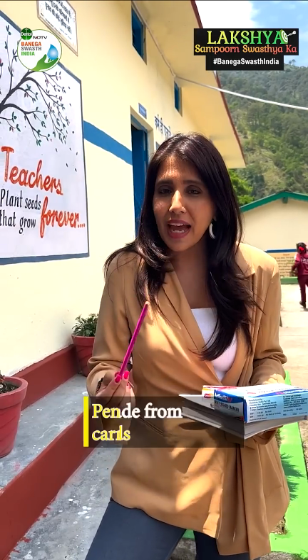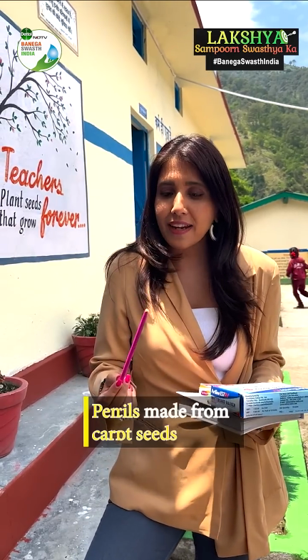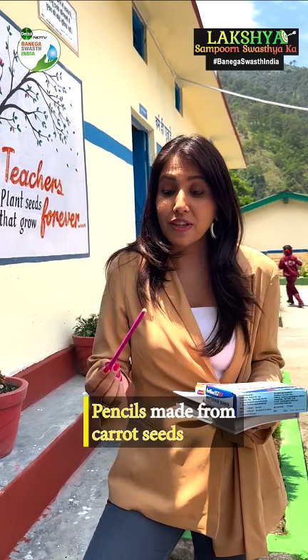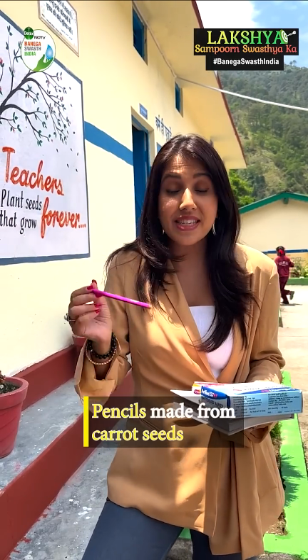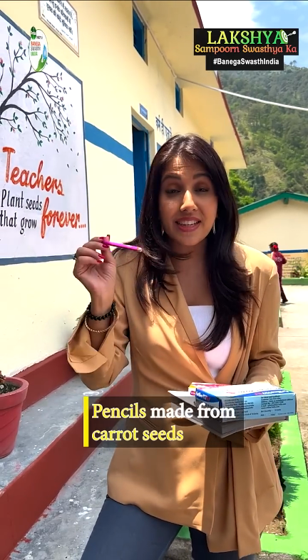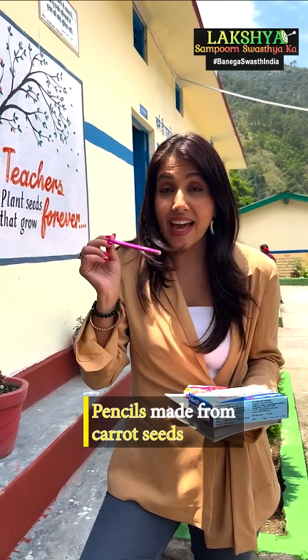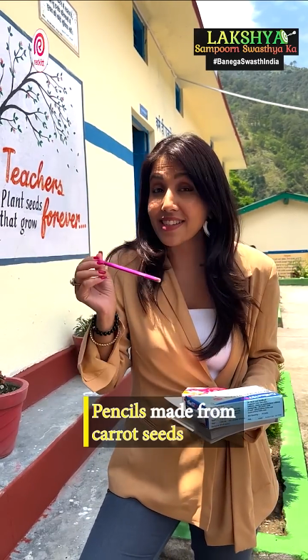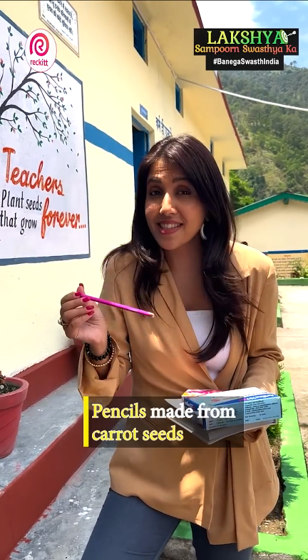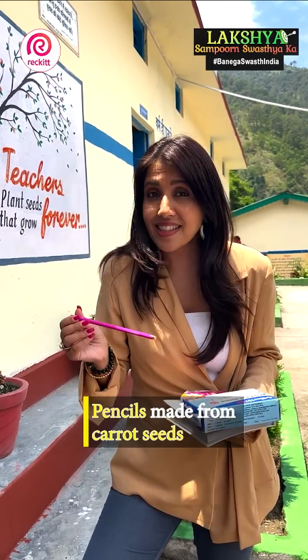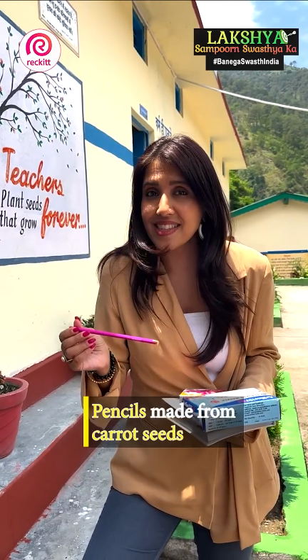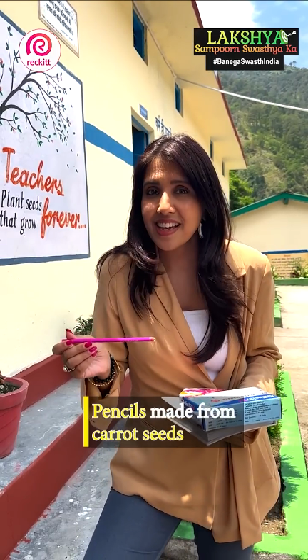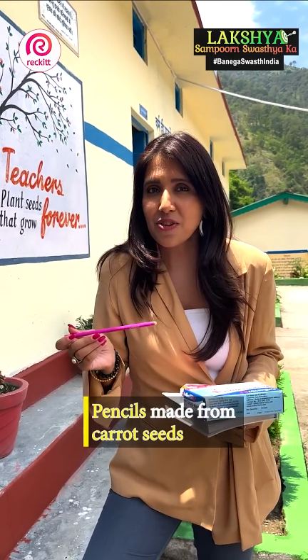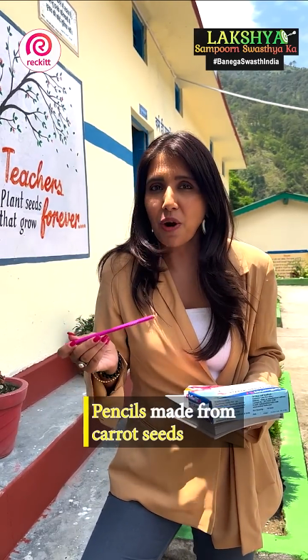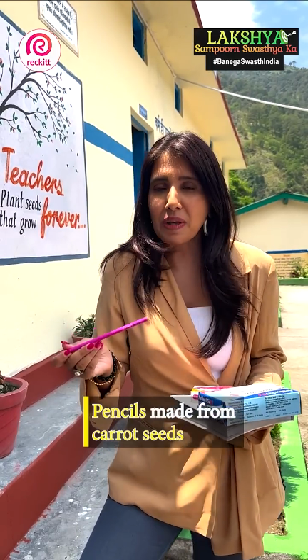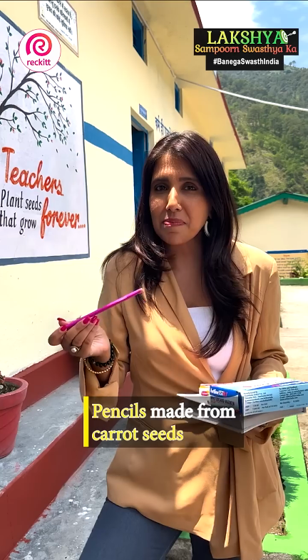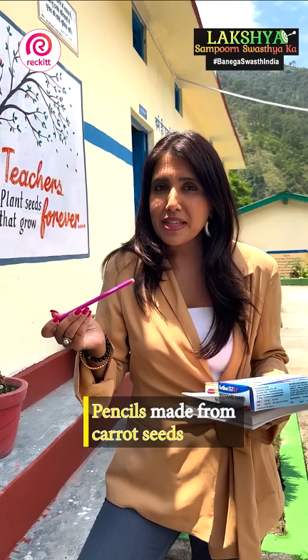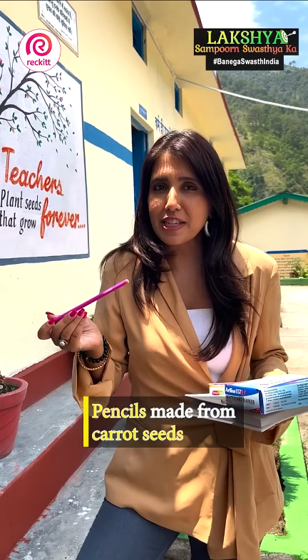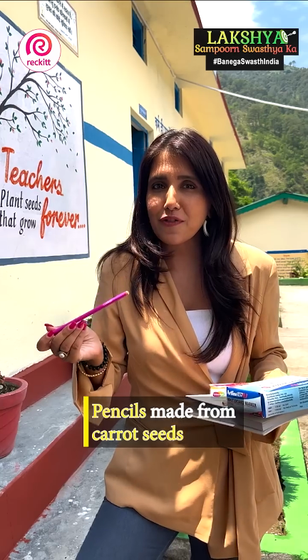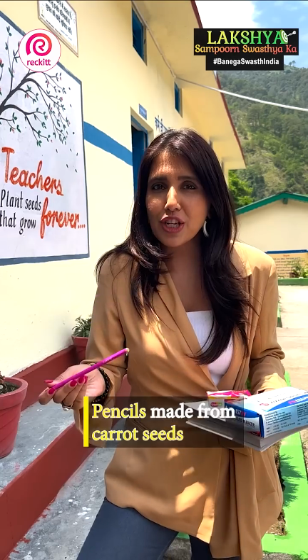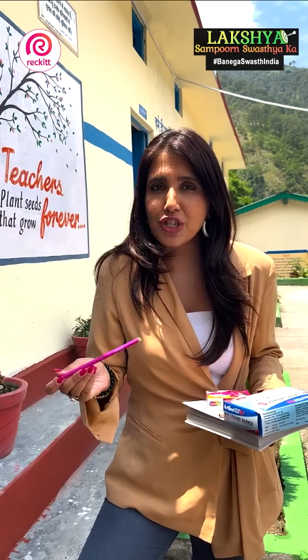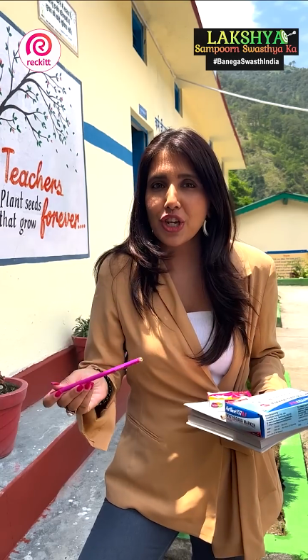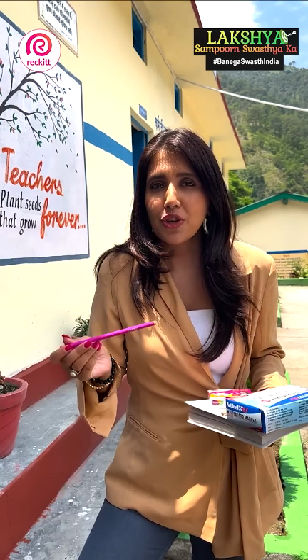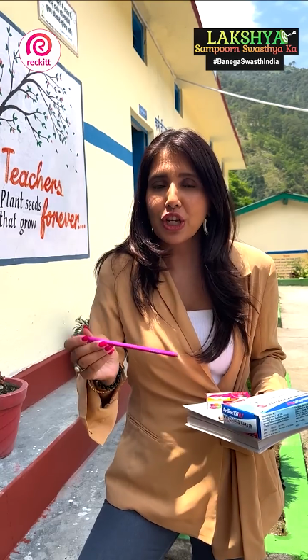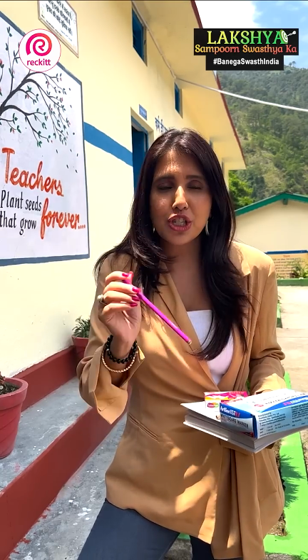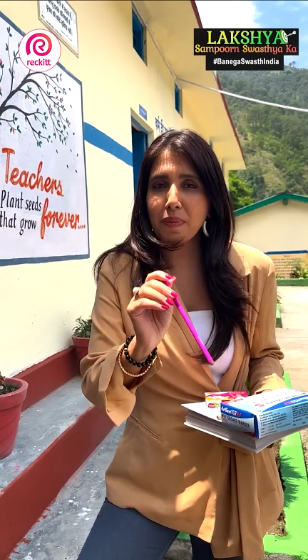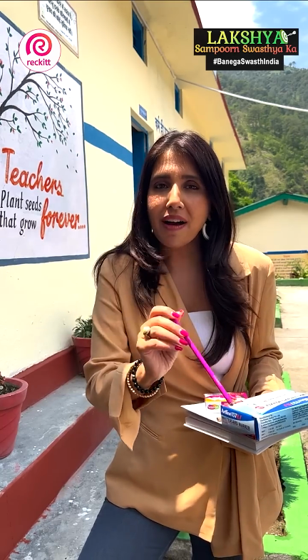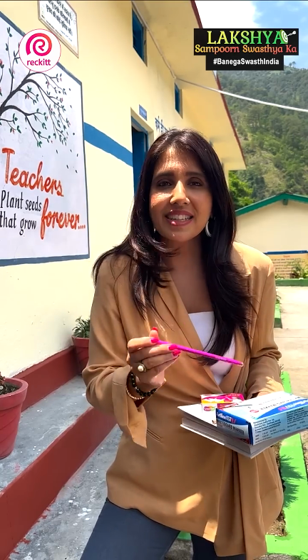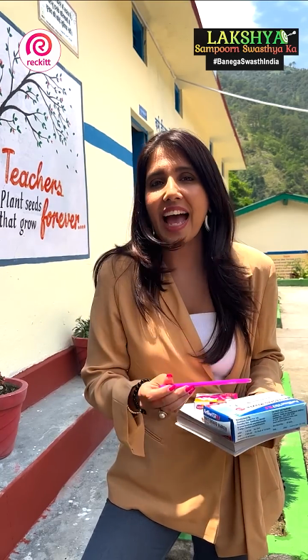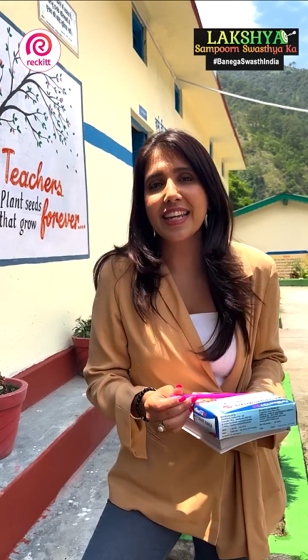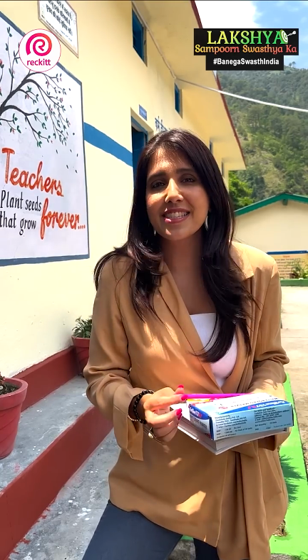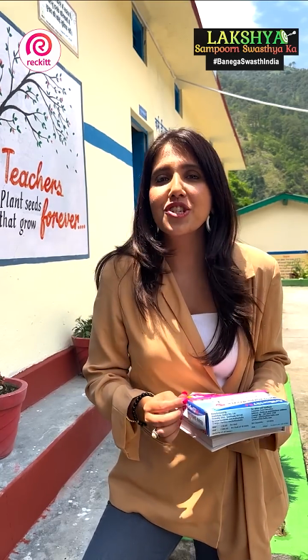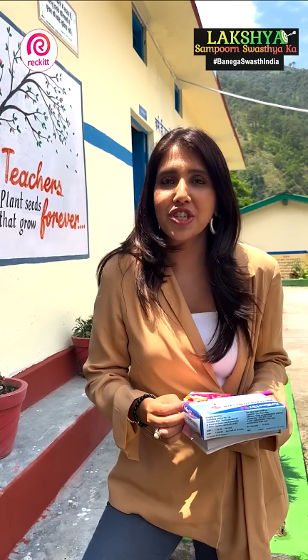And this pencil is made from carrot — you can see the carrot seeds. So once the pencil is finished, you can just plant it and it grows into a tree.